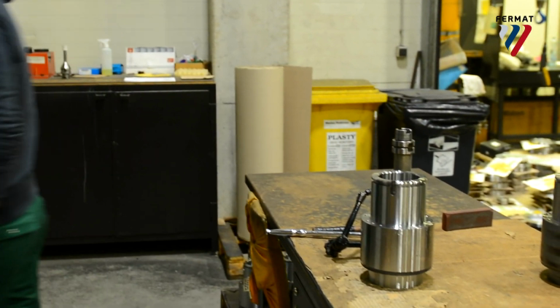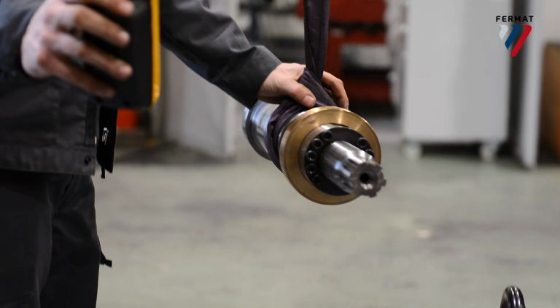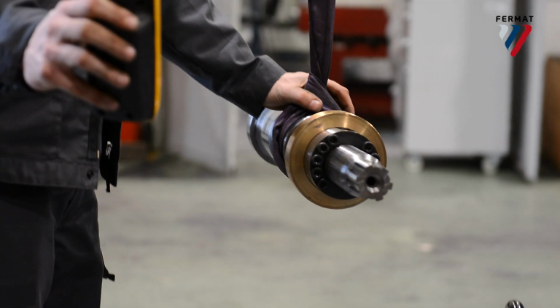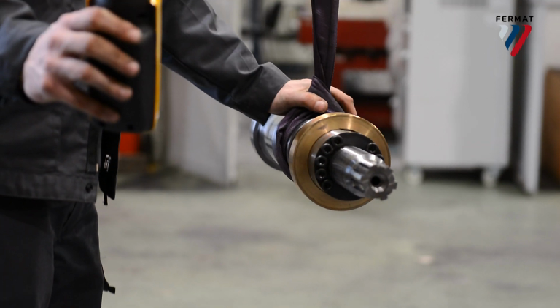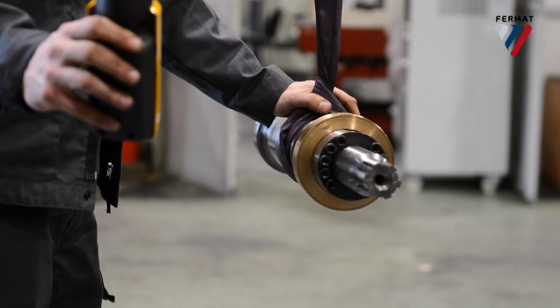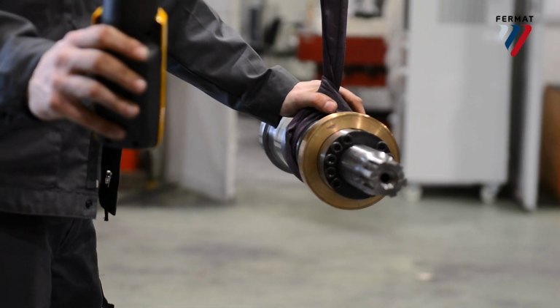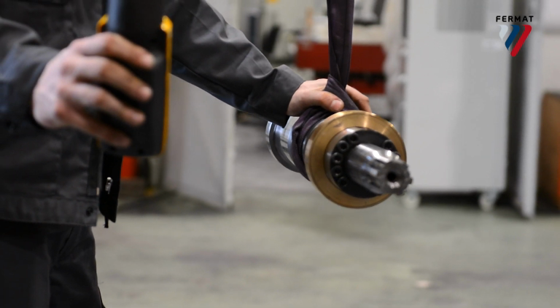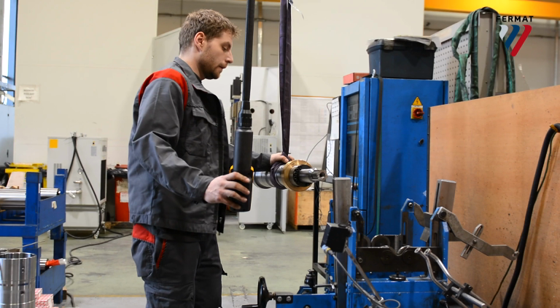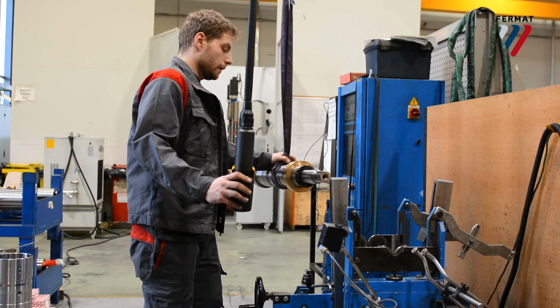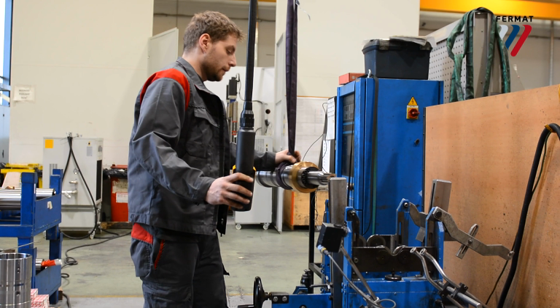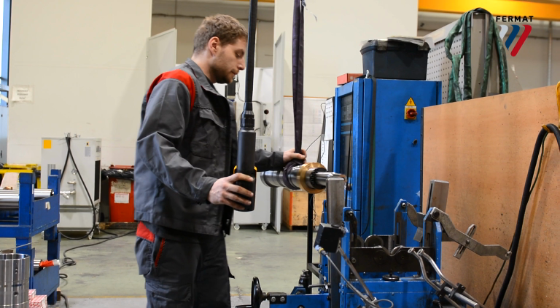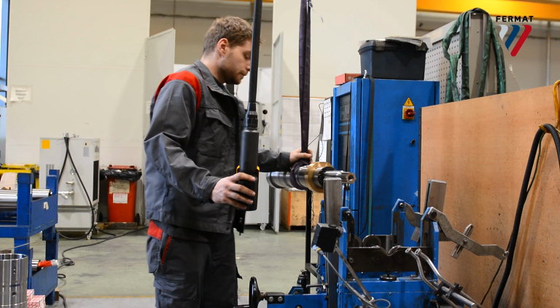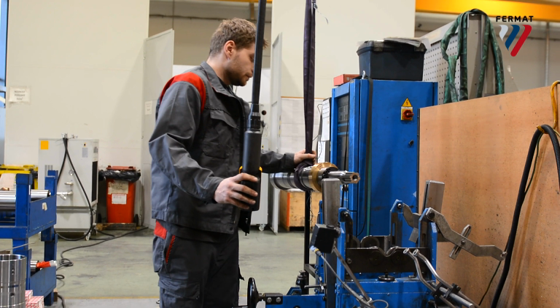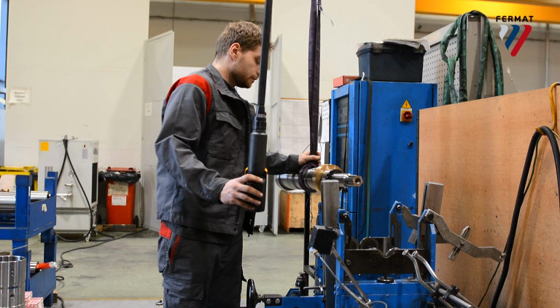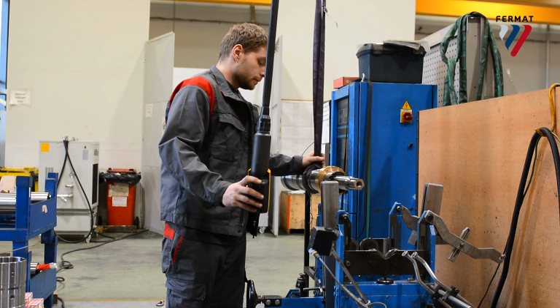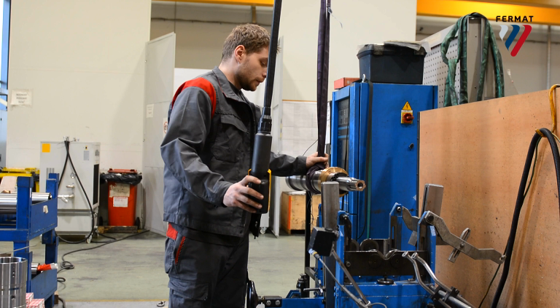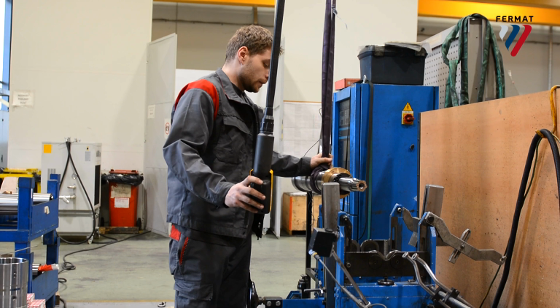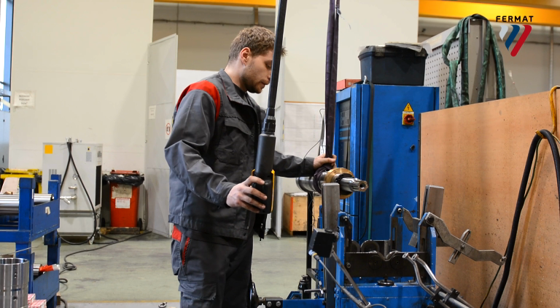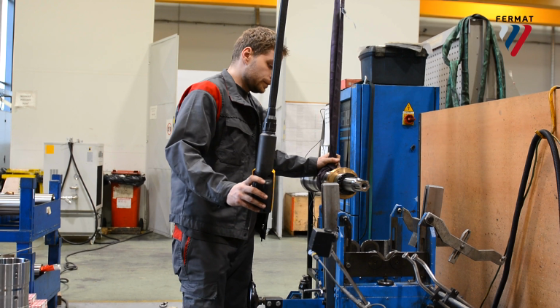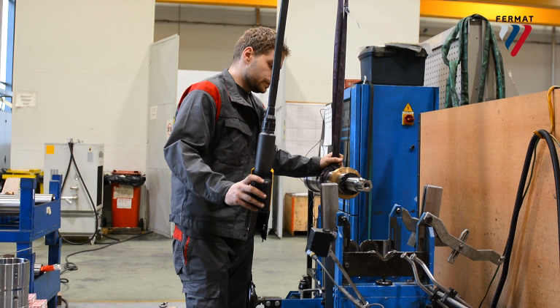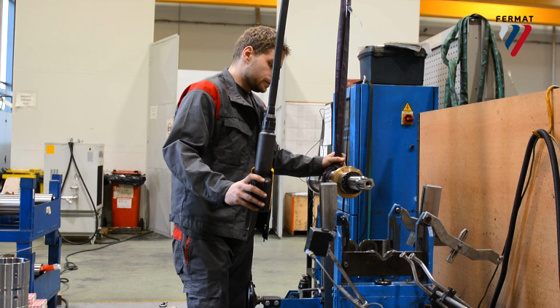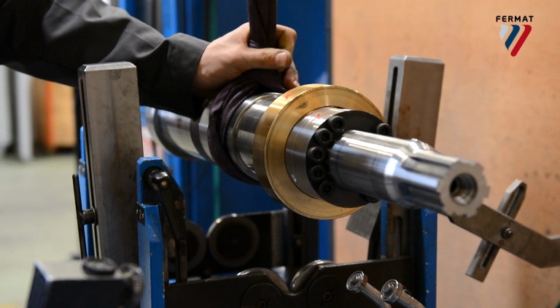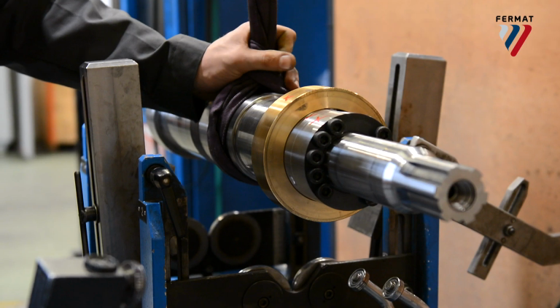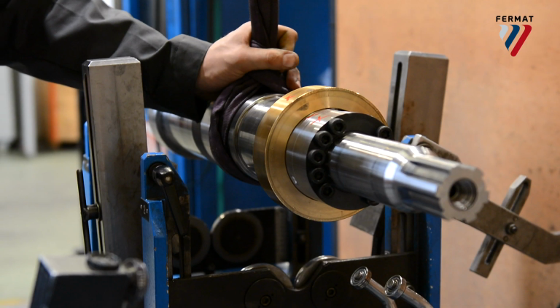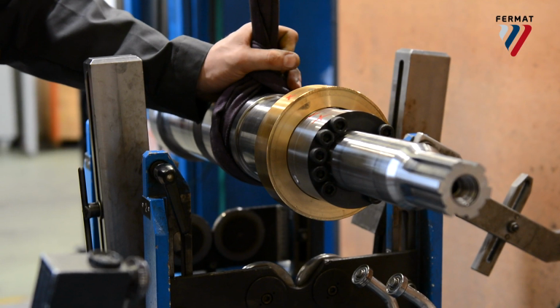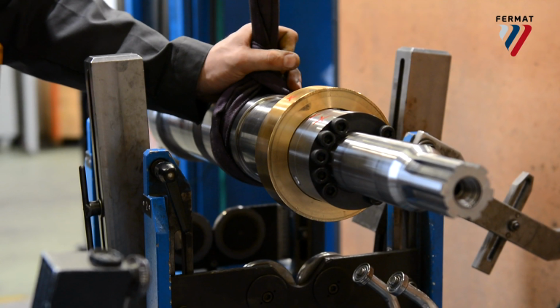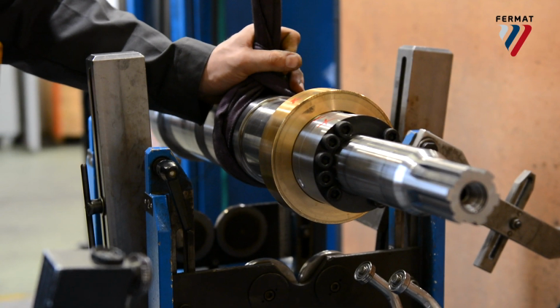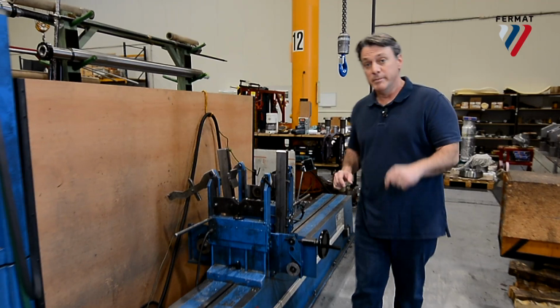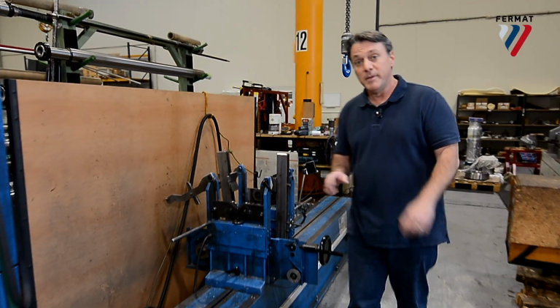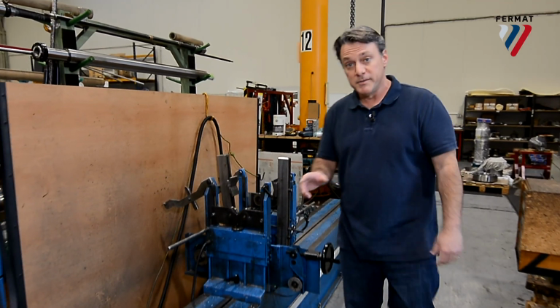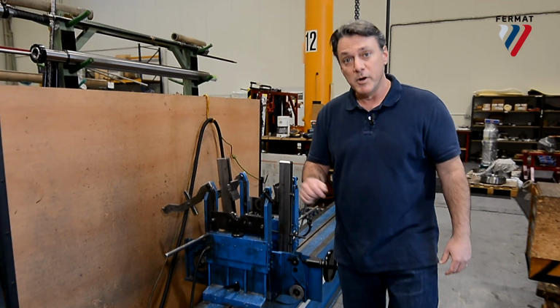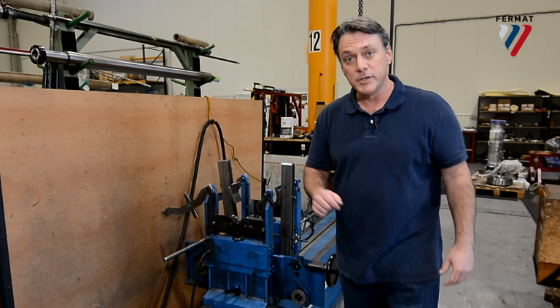This is where they place all the spindles, rotate it, measure it, and make sure it's all perfectly well balanced to minimize vibrations.